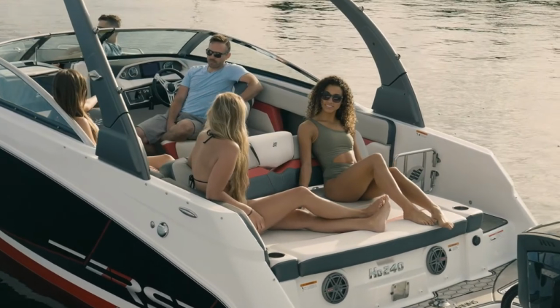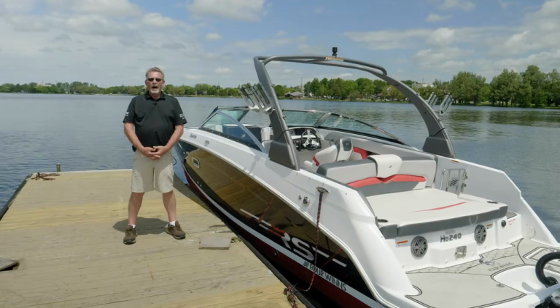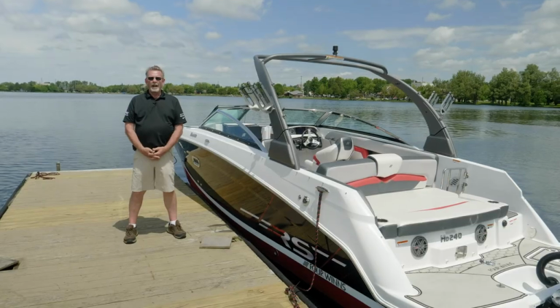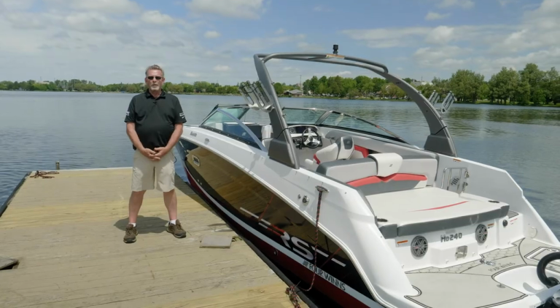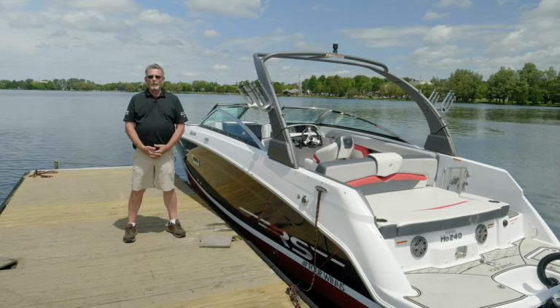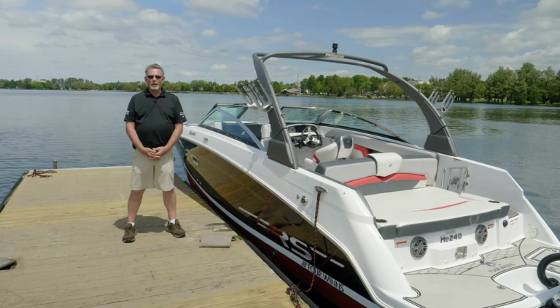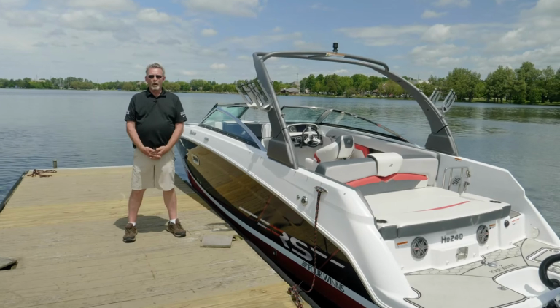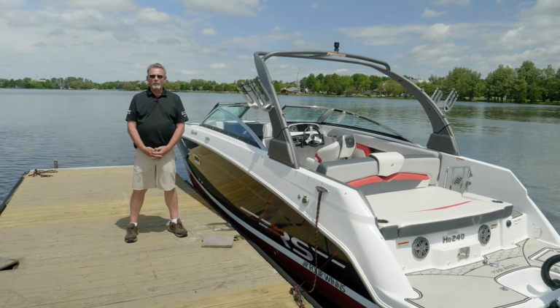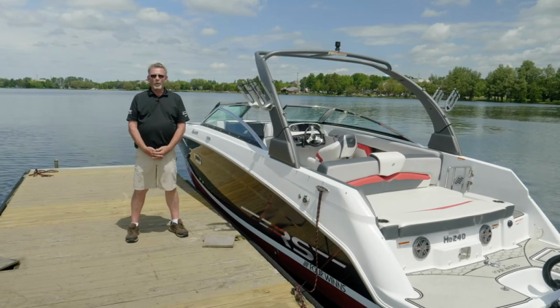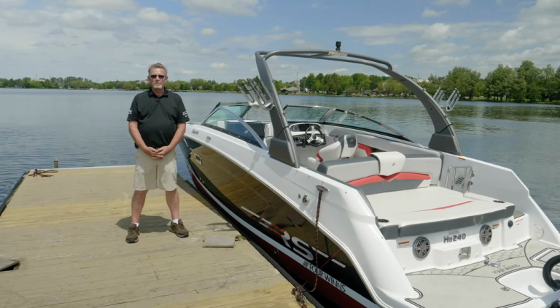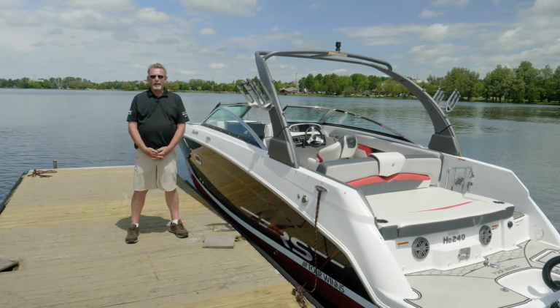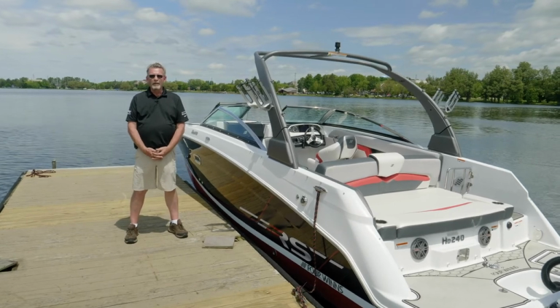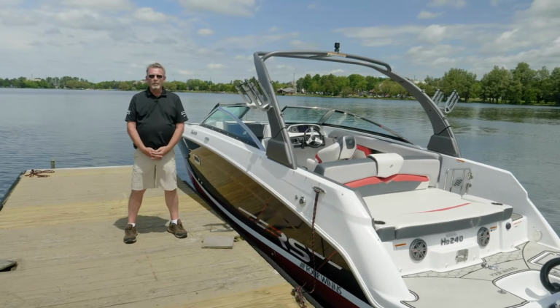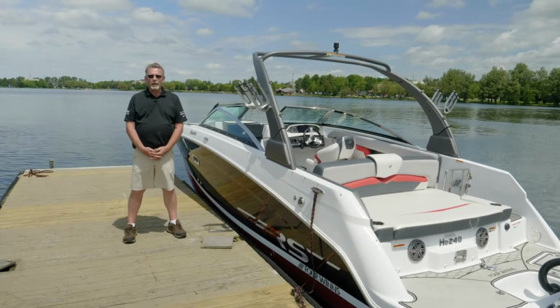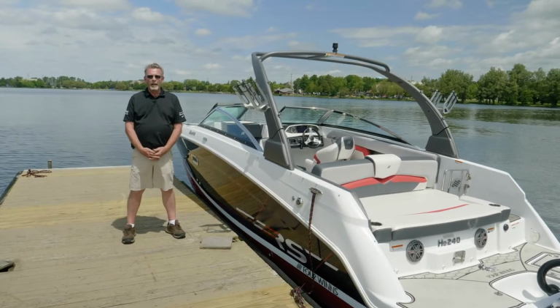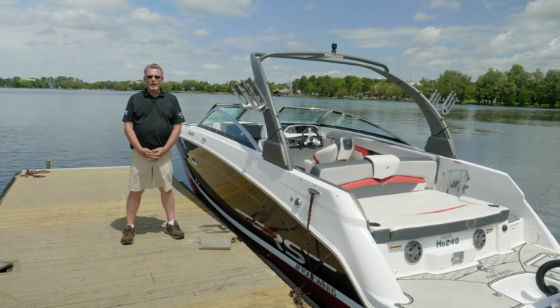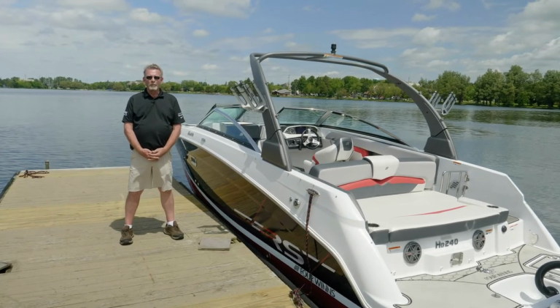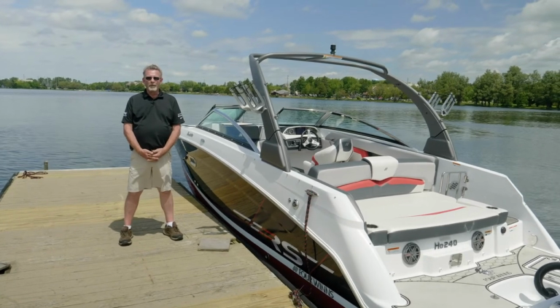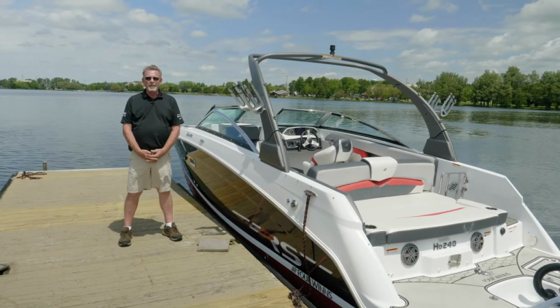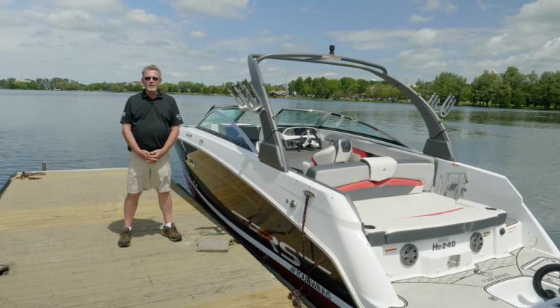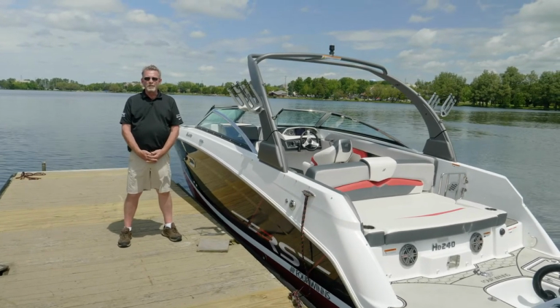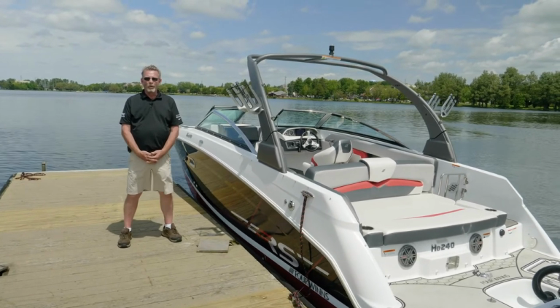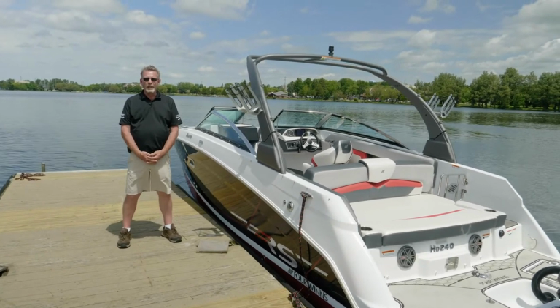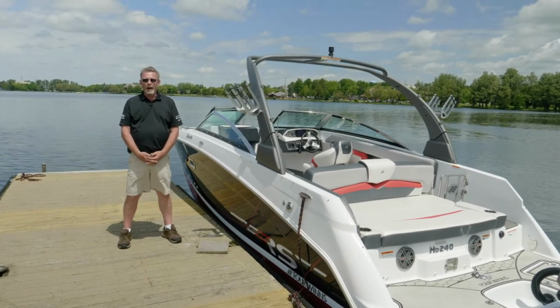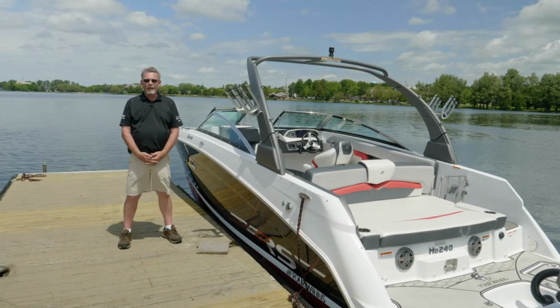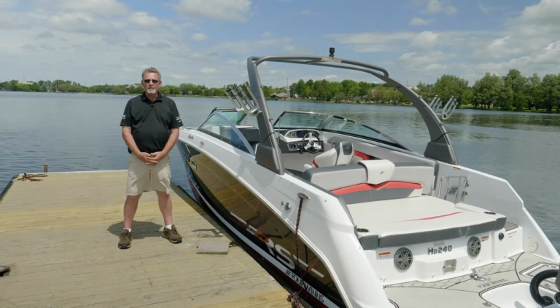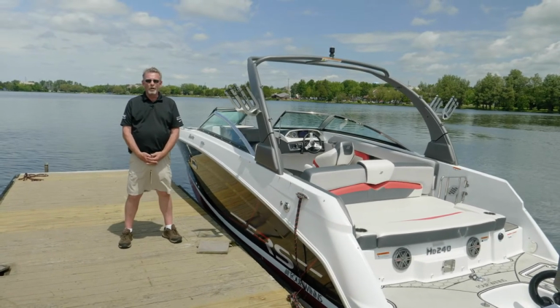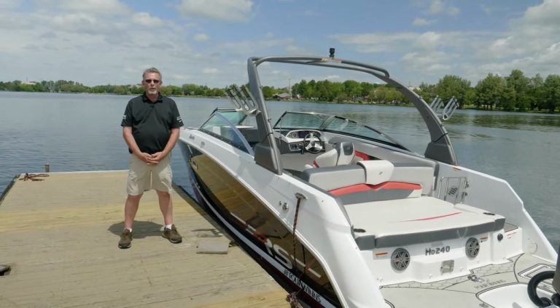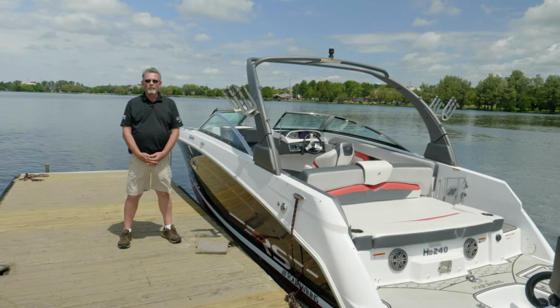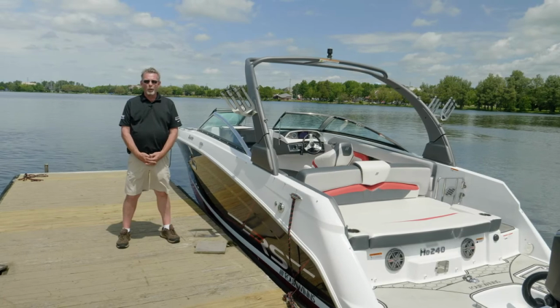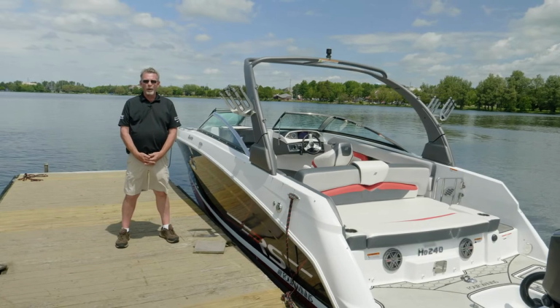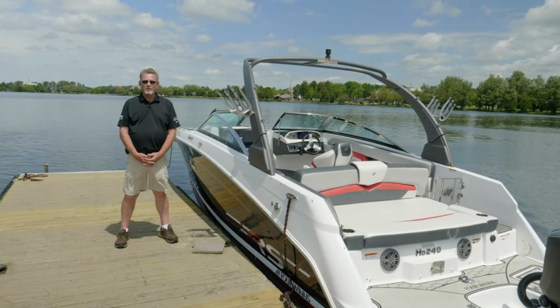Hi, I'm Doyle Vanderpaal with 4Winds Marketing. We're here today to talk about the HD 240 RS outboard from 4Winds.